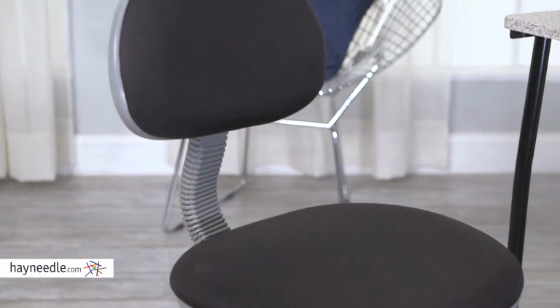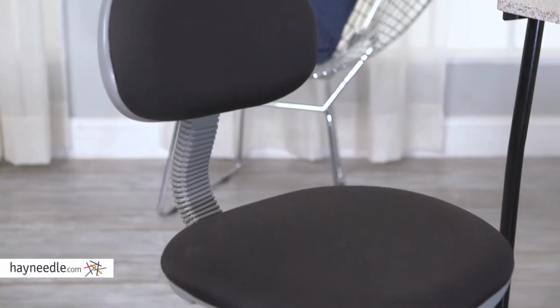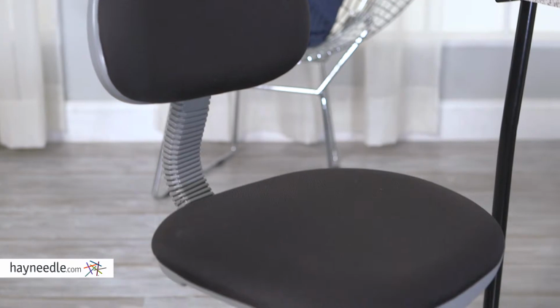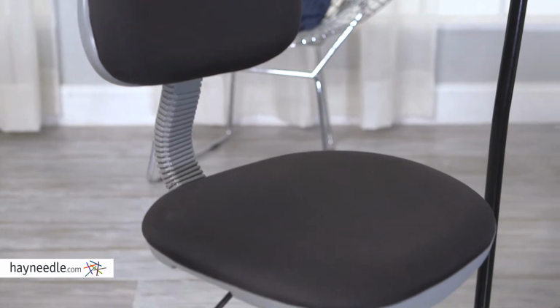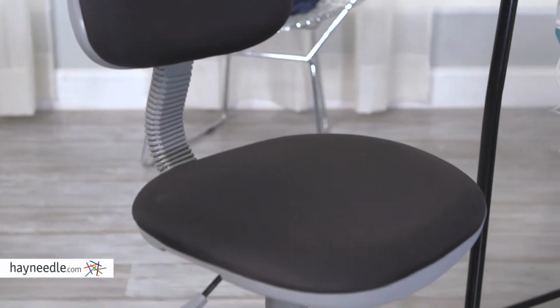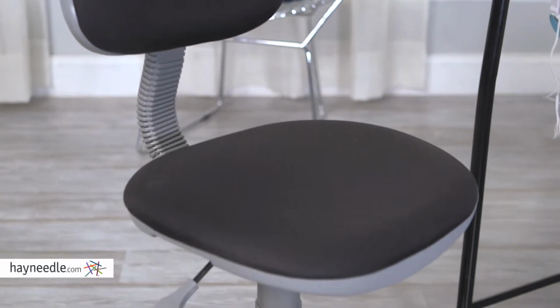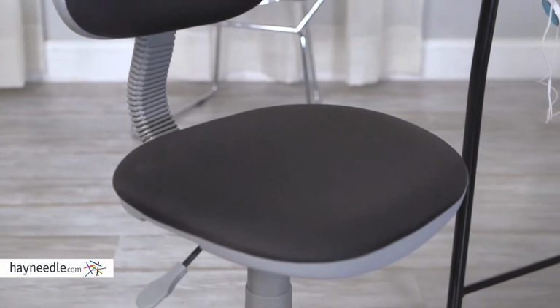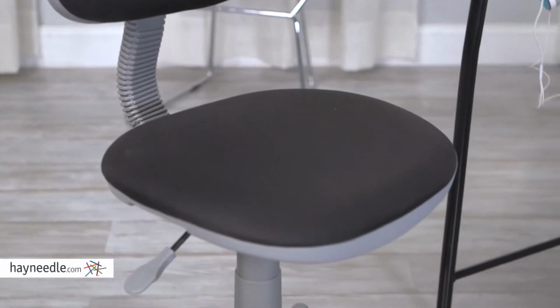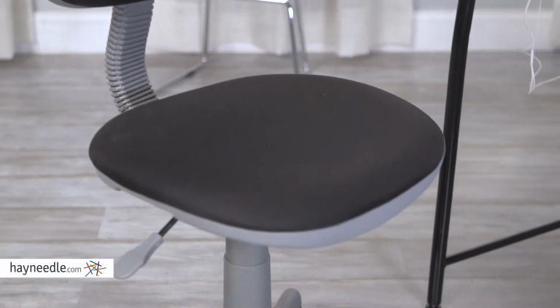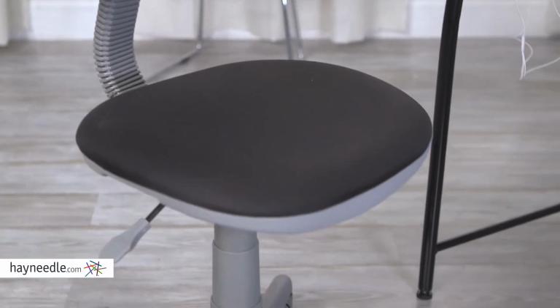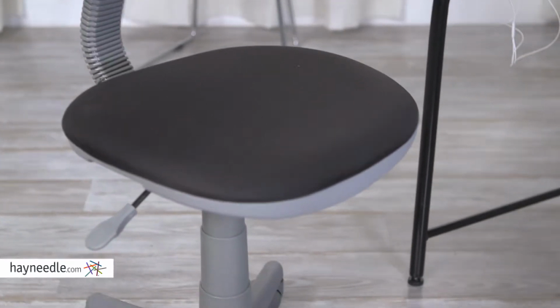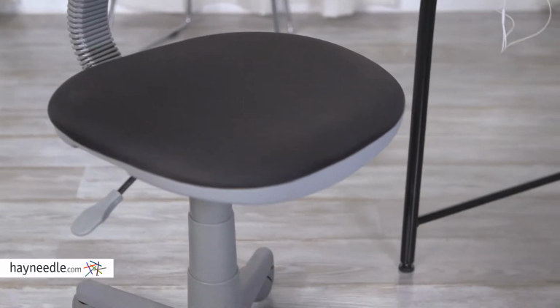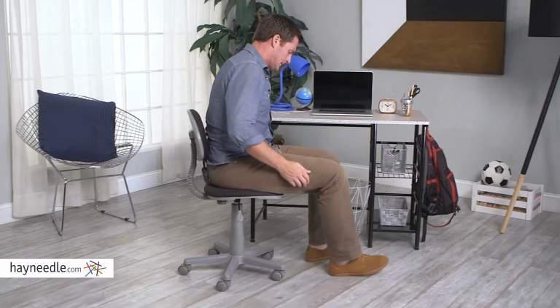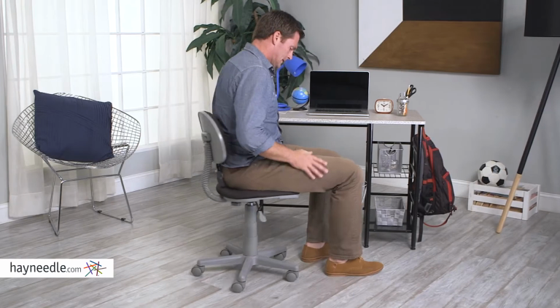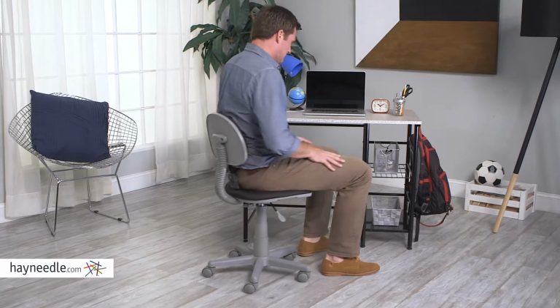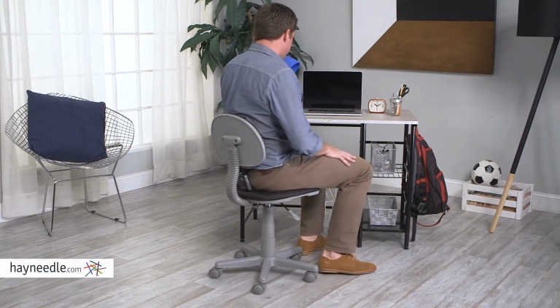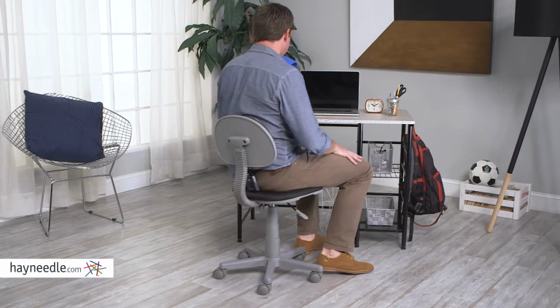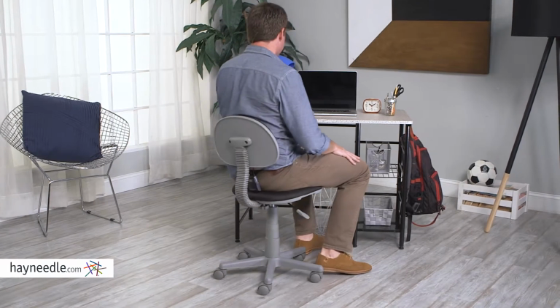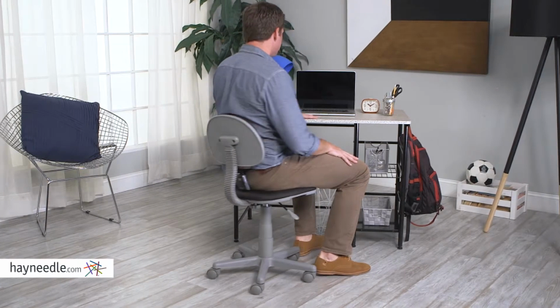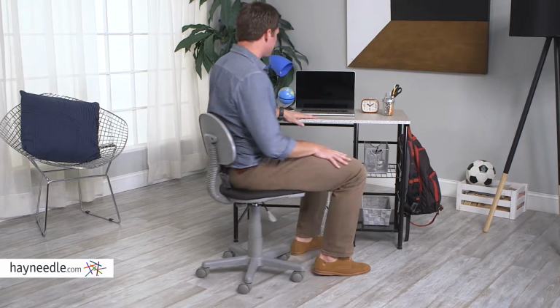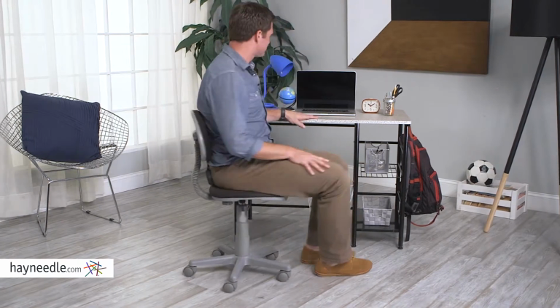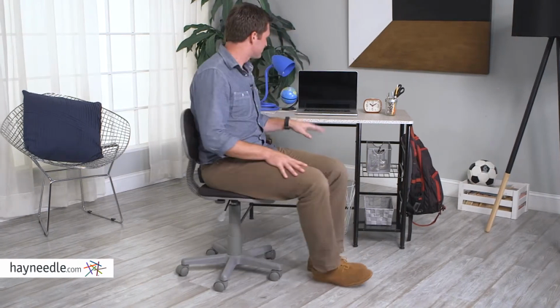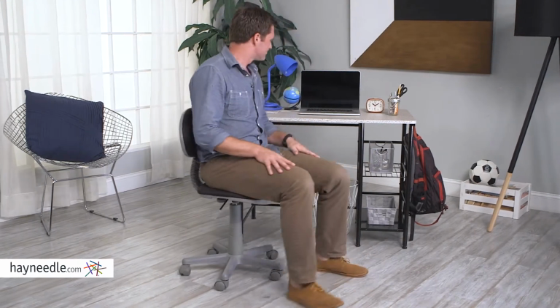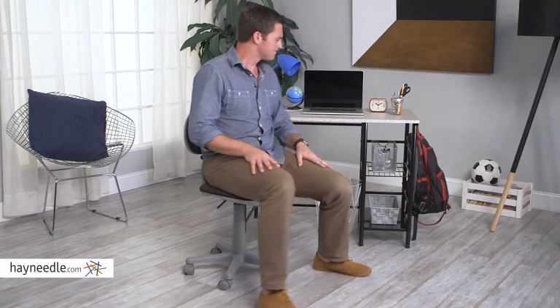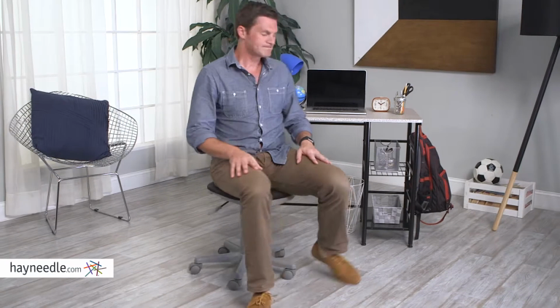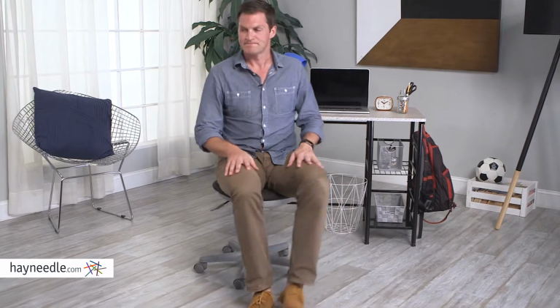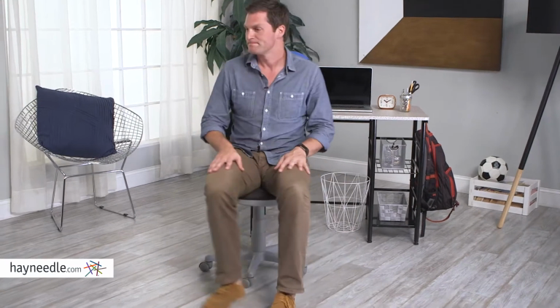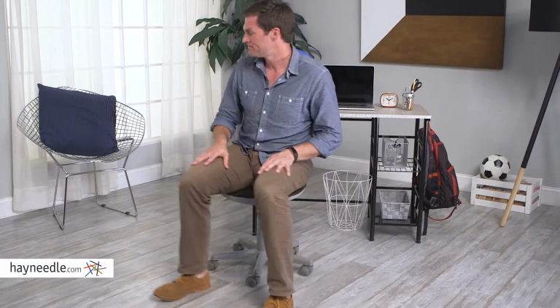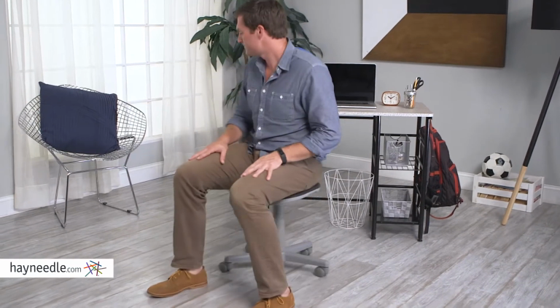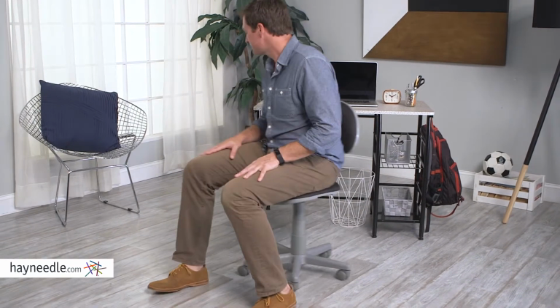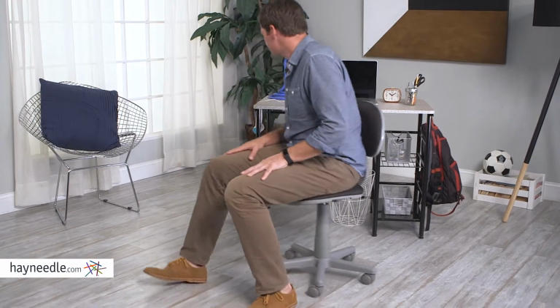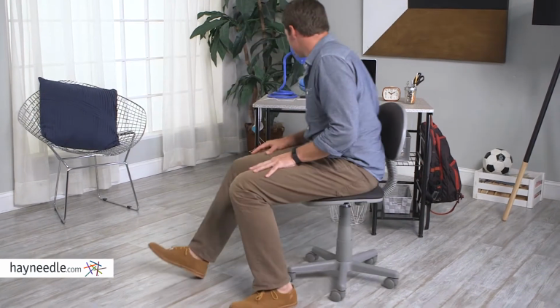I love, too, the ergonomic design of the chair. It rolls, adjusts, swivels, and provides lumbar support for a comfort that lasts.